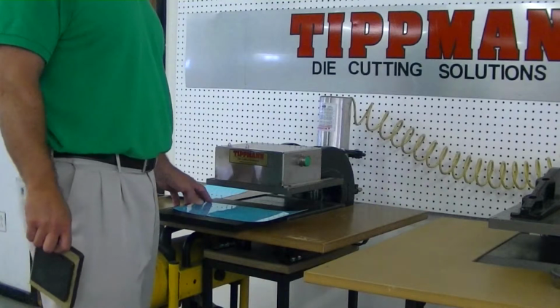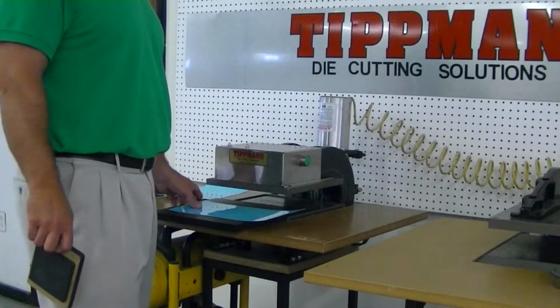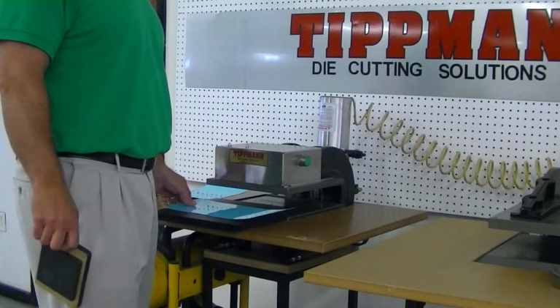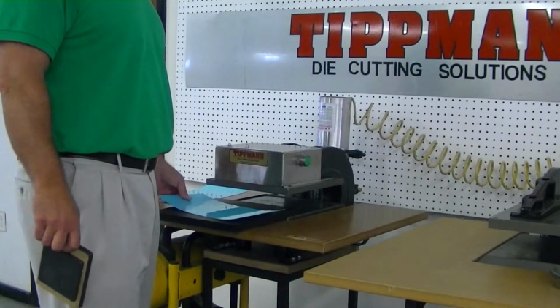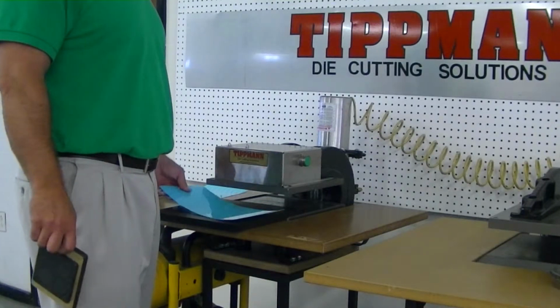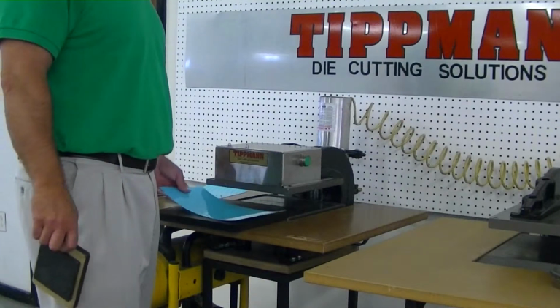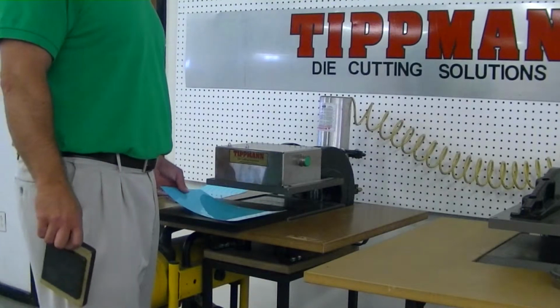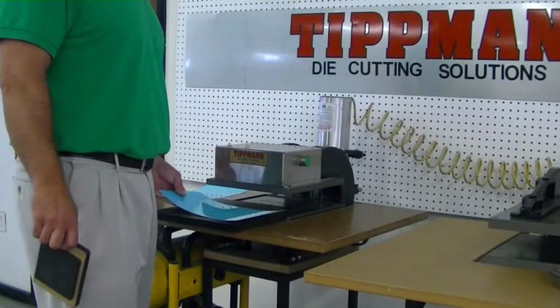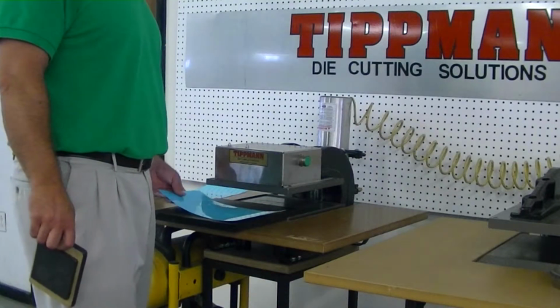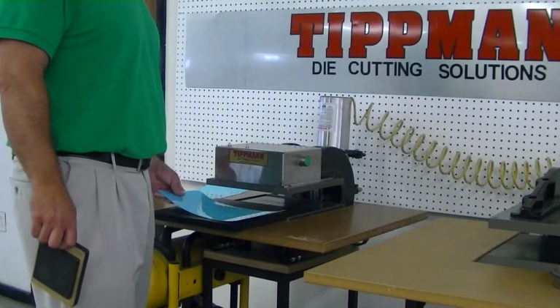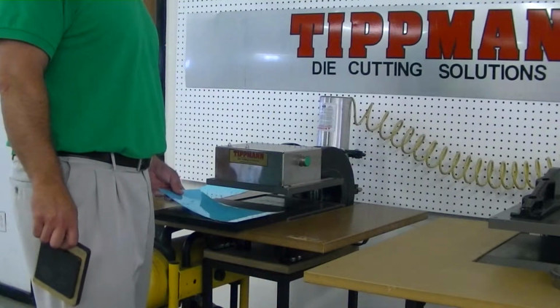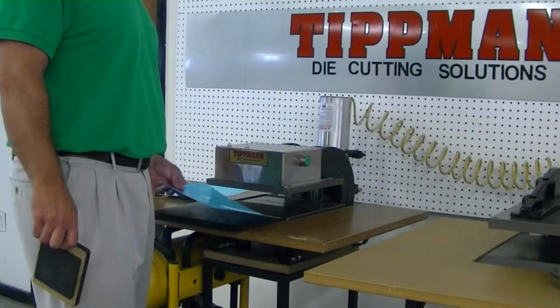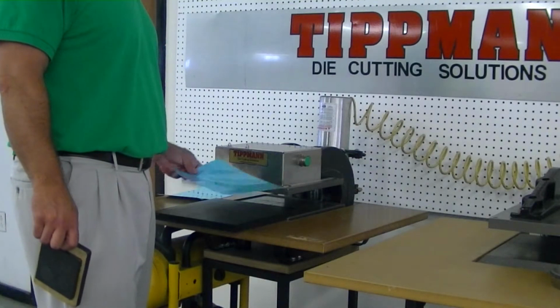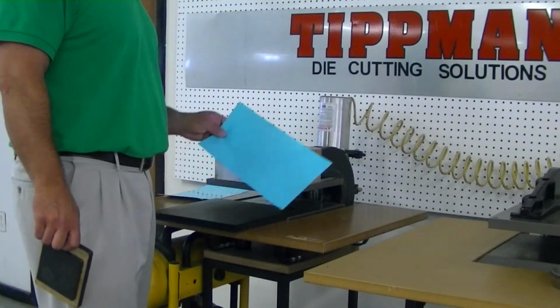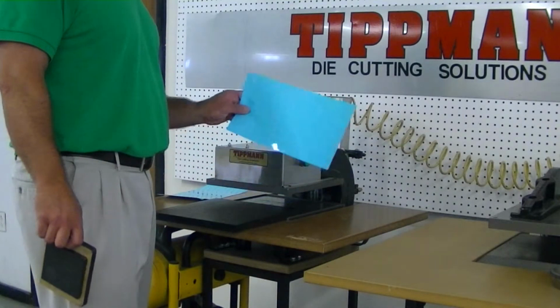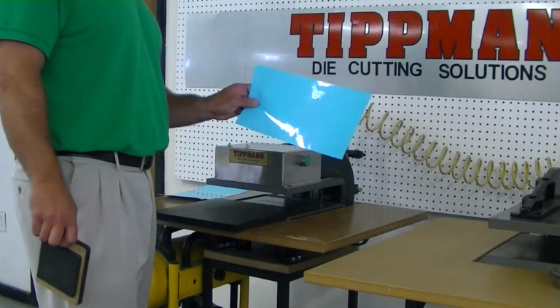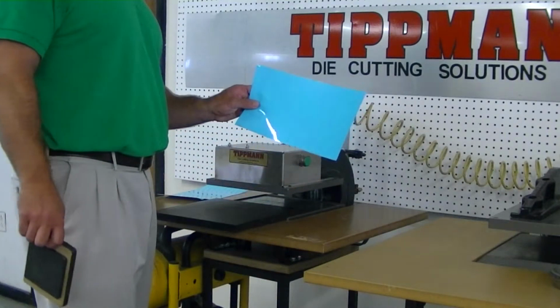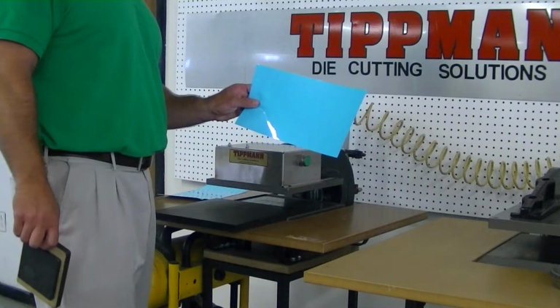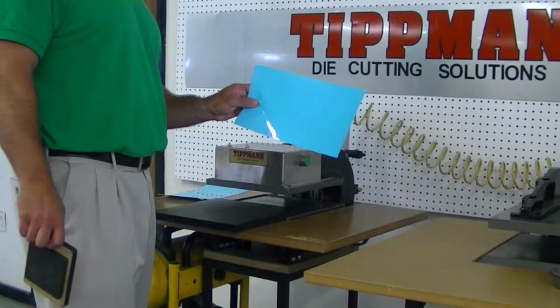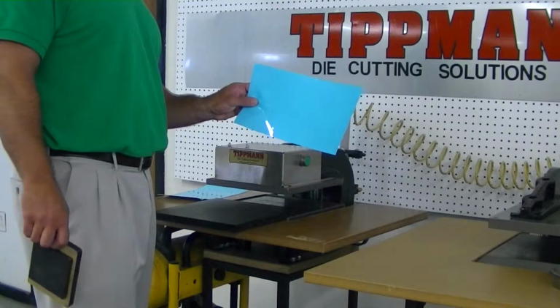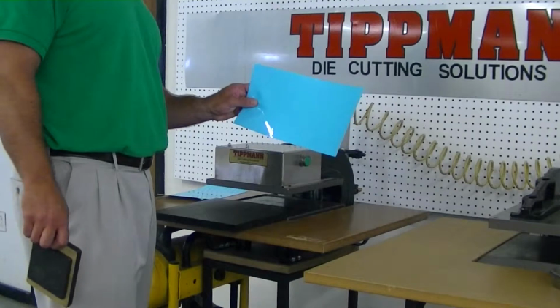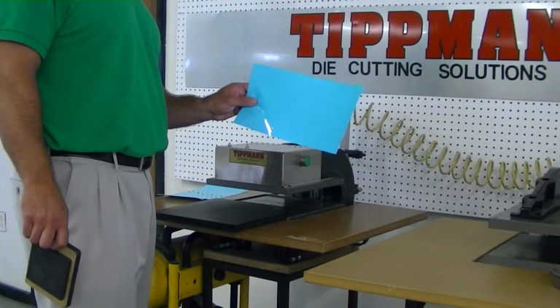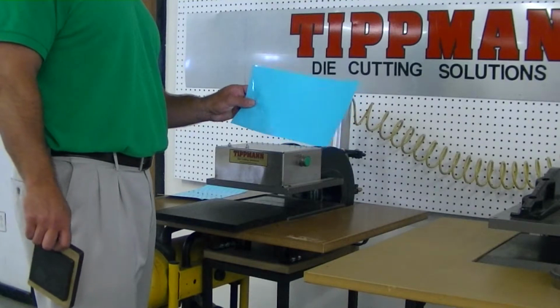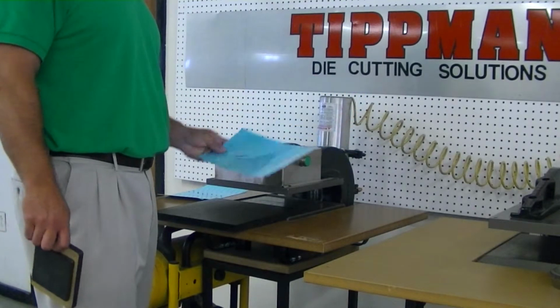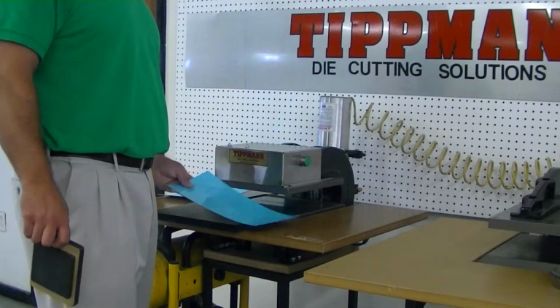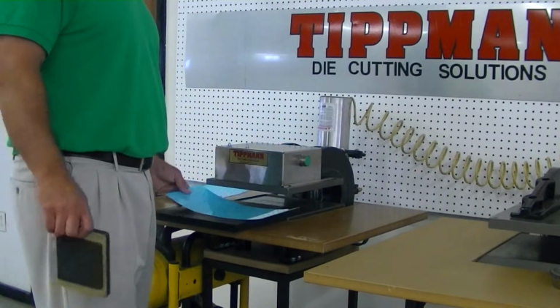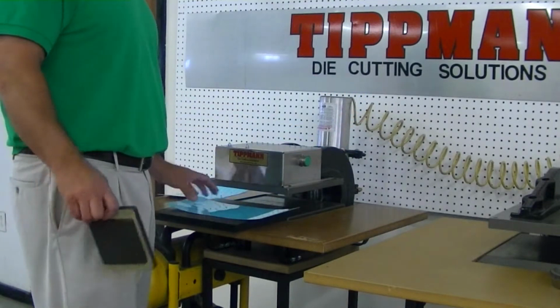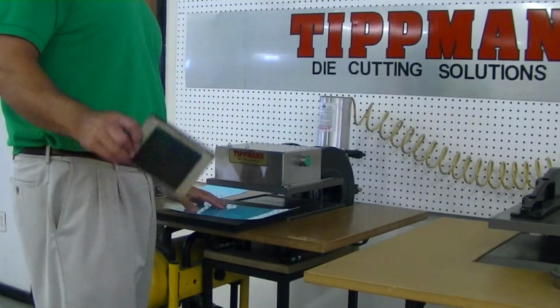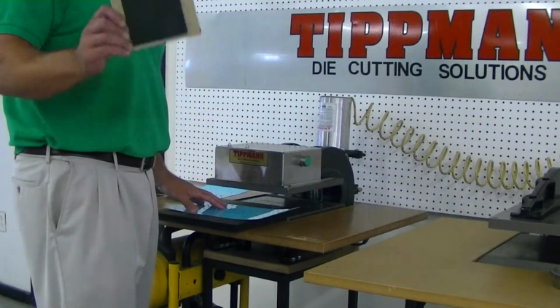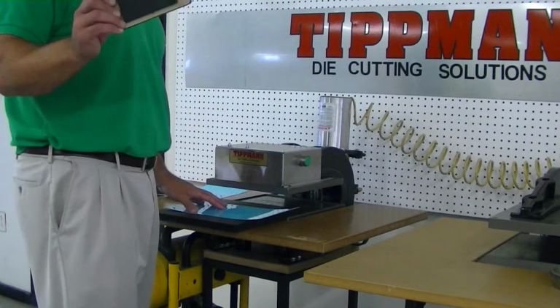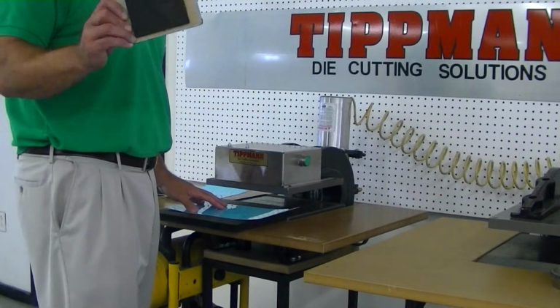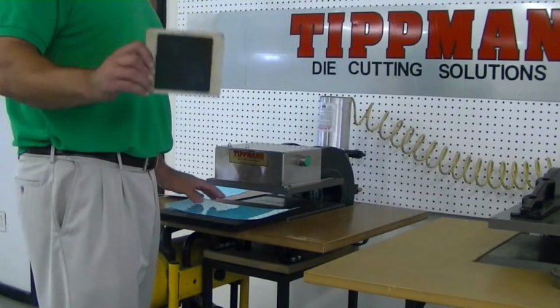Carol, we're going to demonstrate the Tittman Clicker 700 cutting through the sample material which you sent. We're going to use a steel rule die.